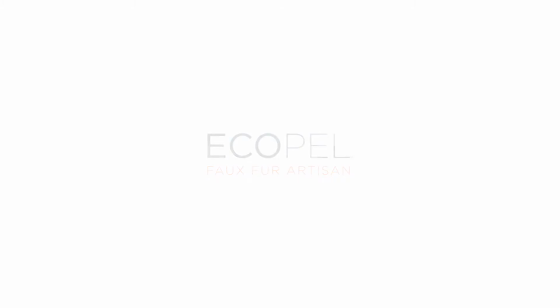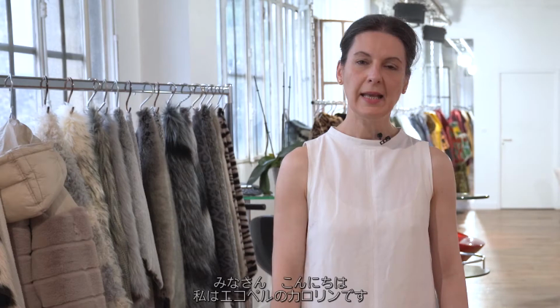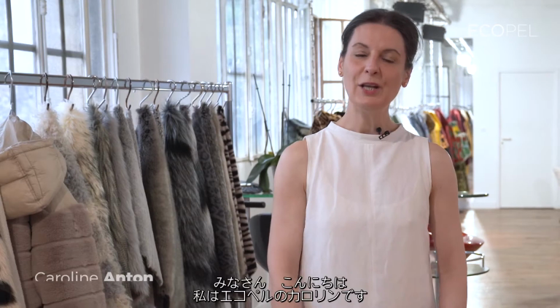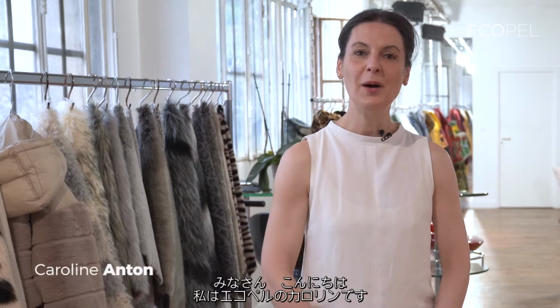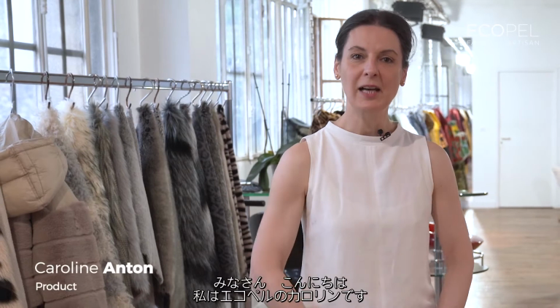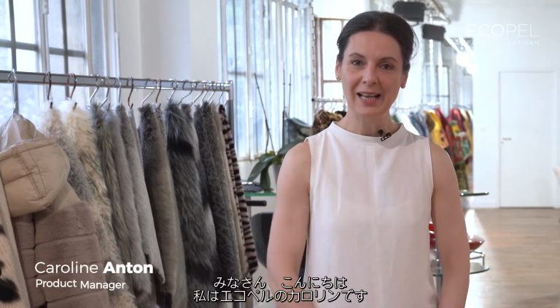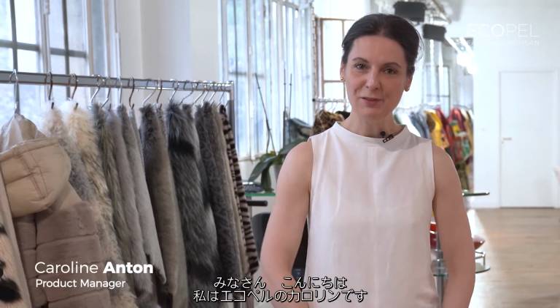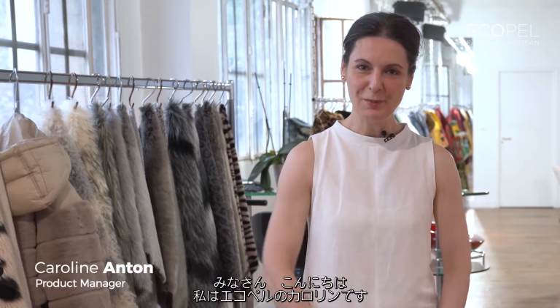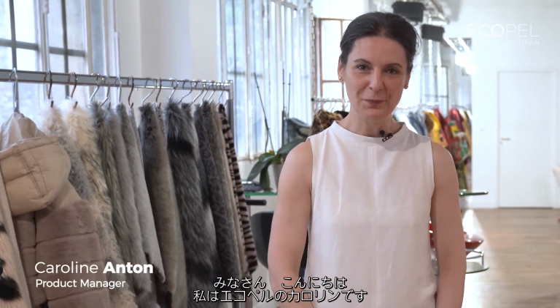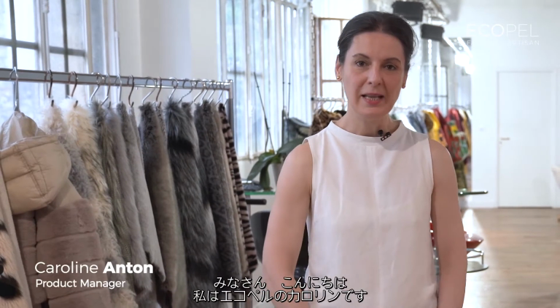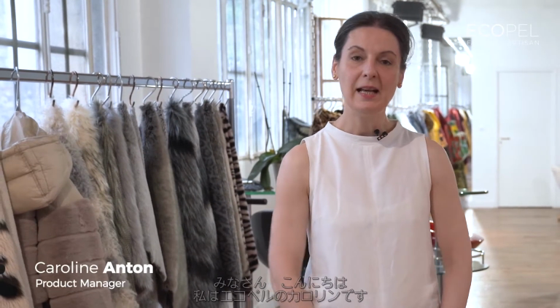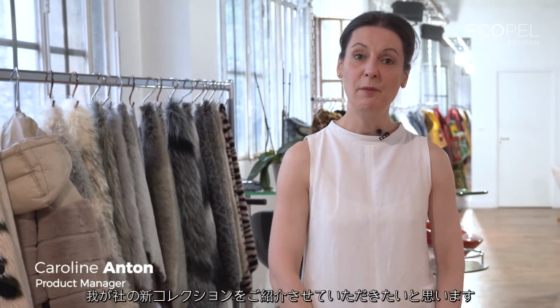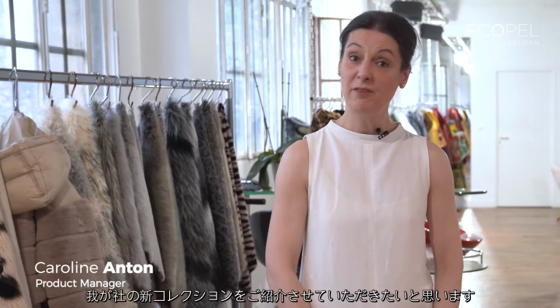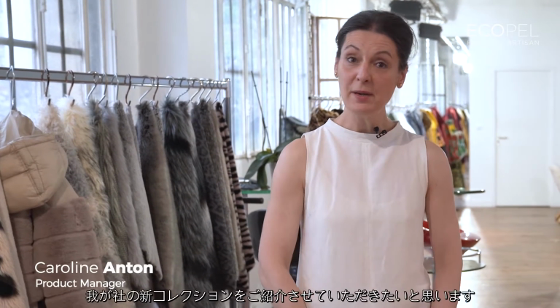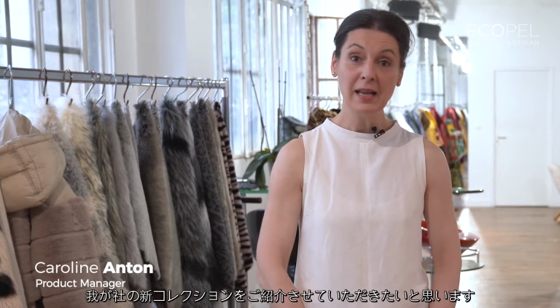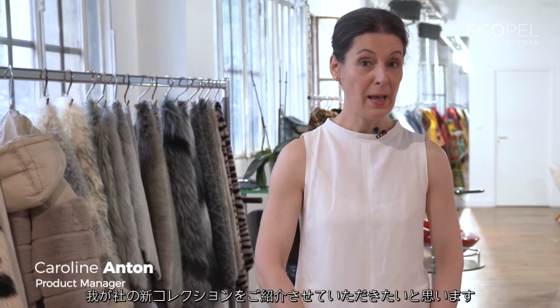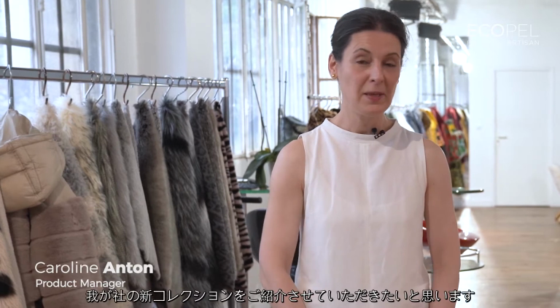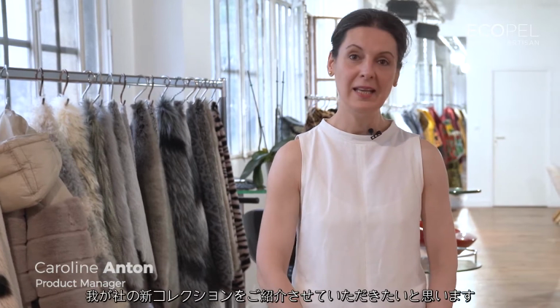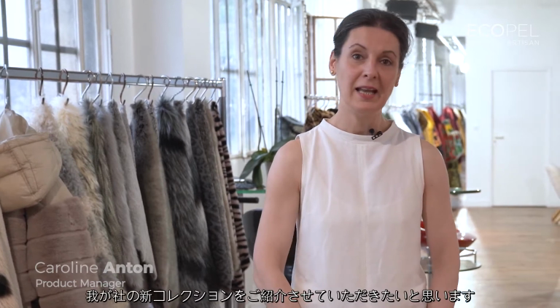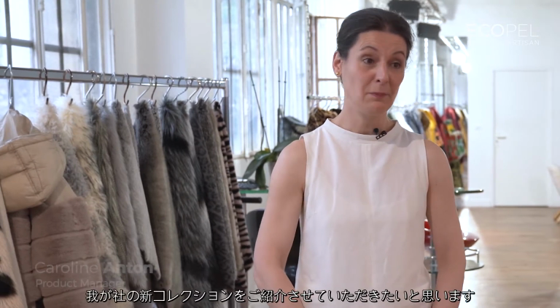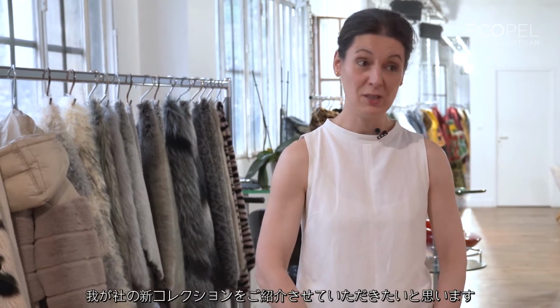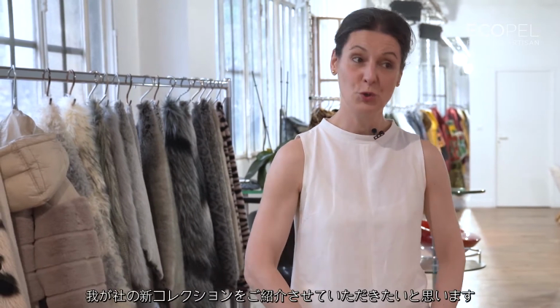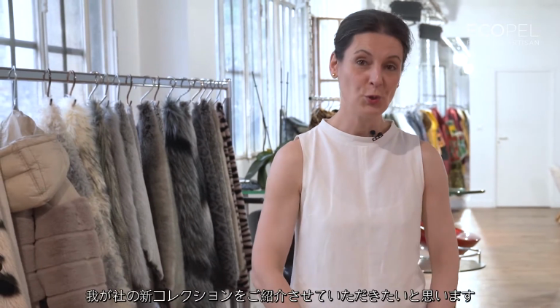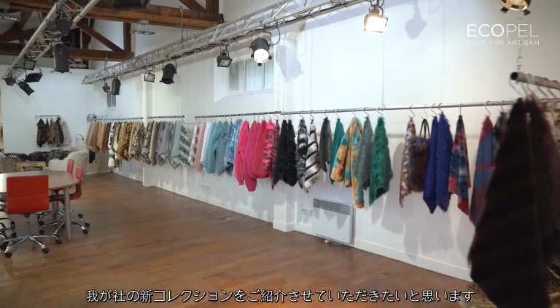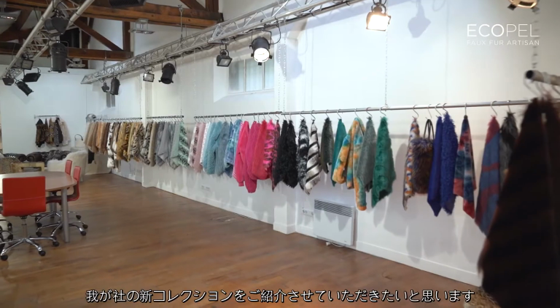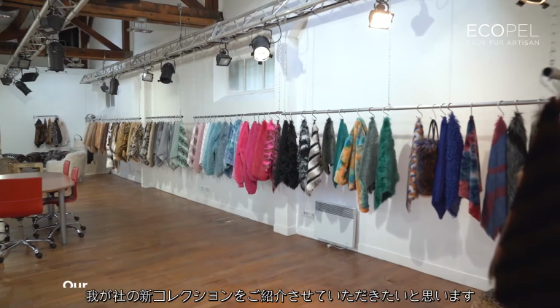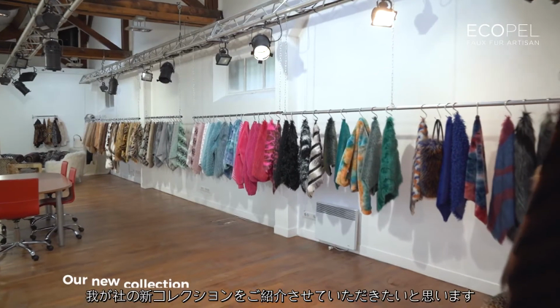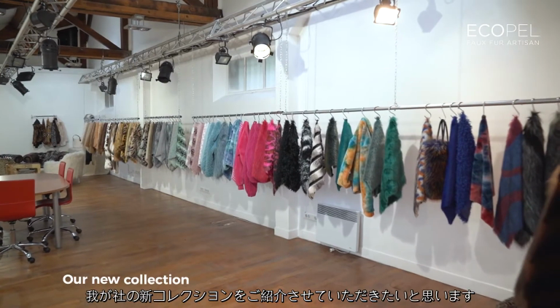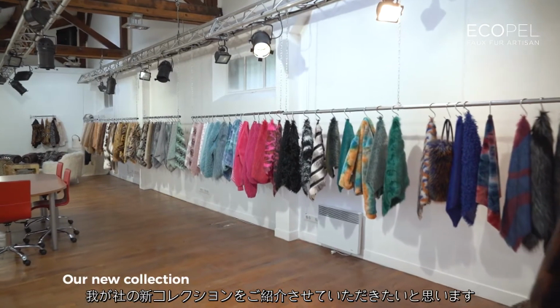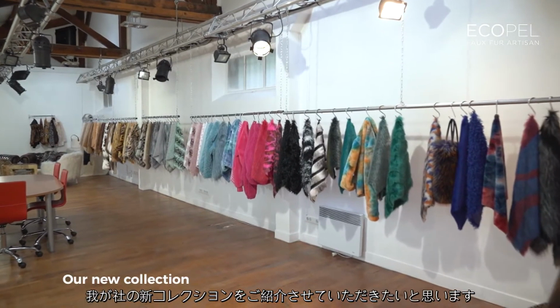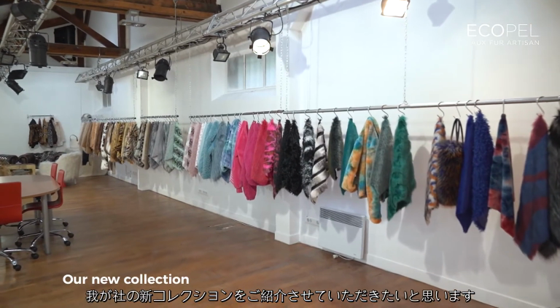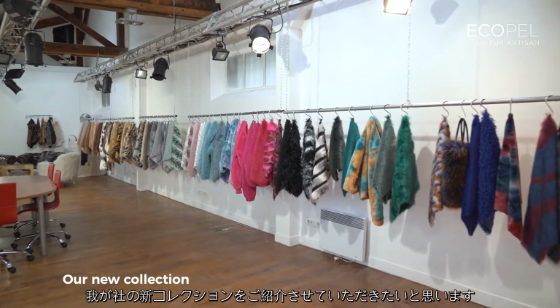Hello, I'm Caroline from Ecopel. I'm very happy and pleased to show you our new collection.